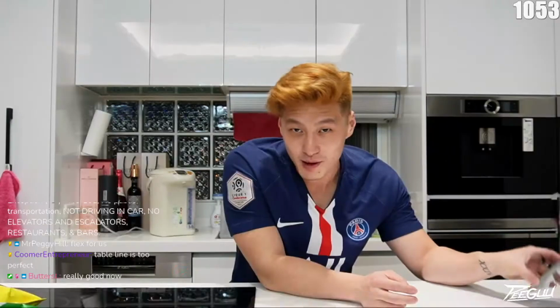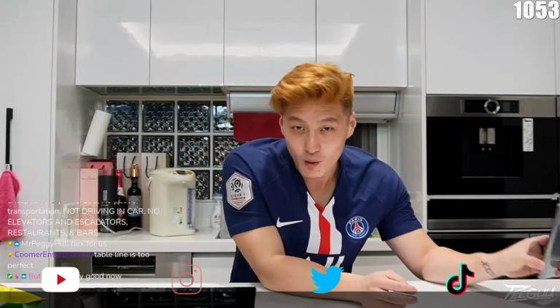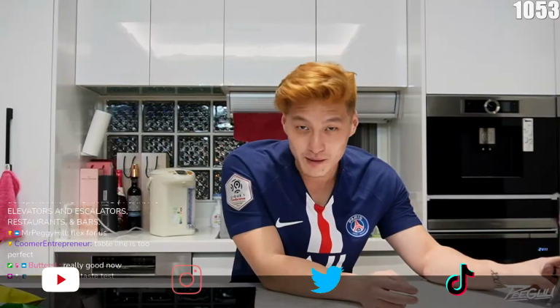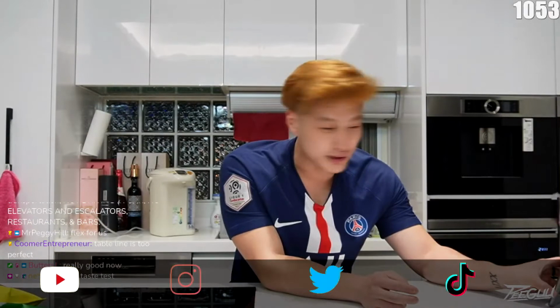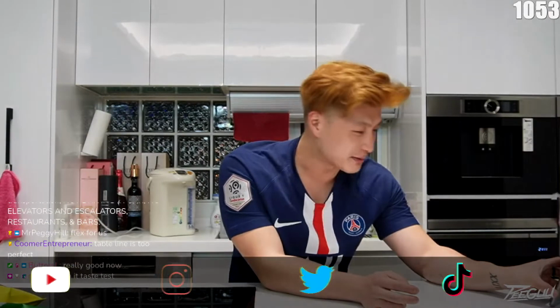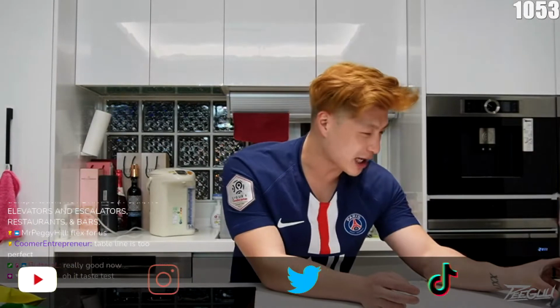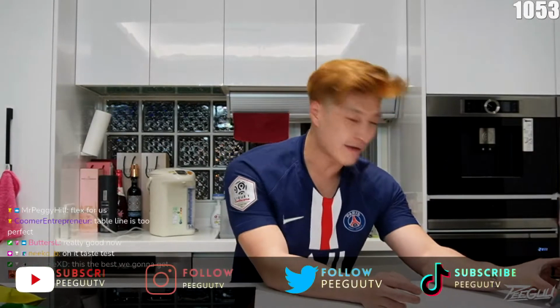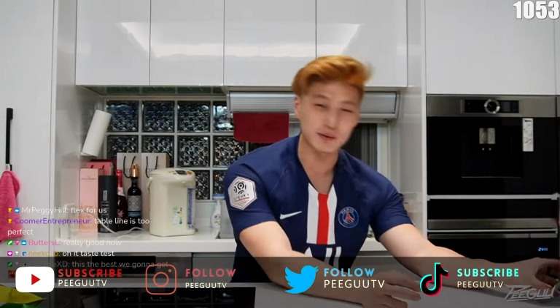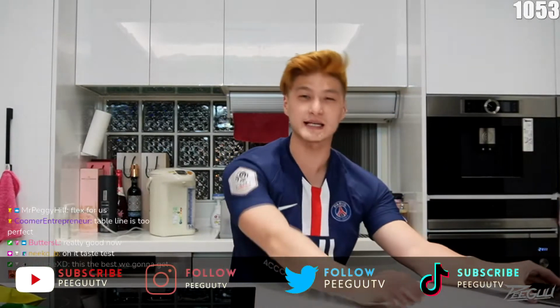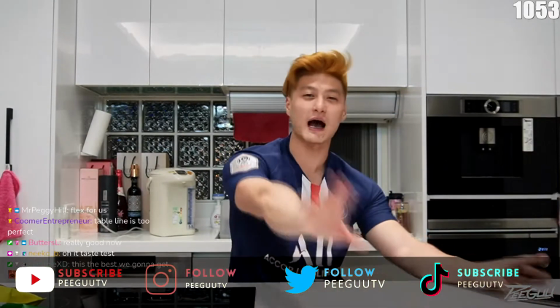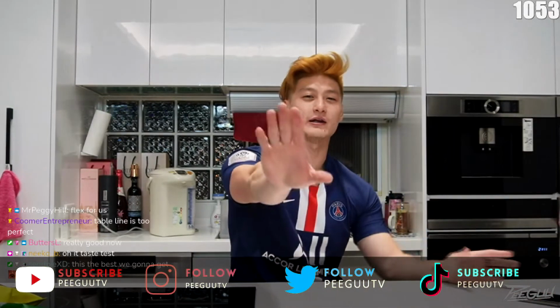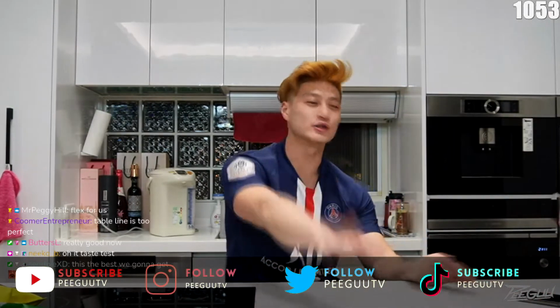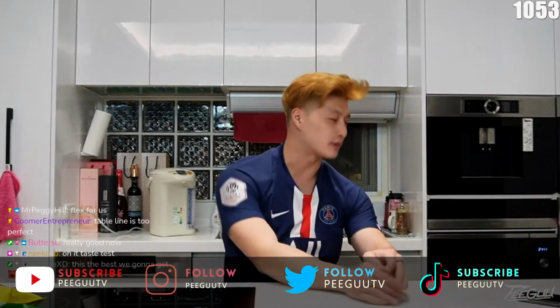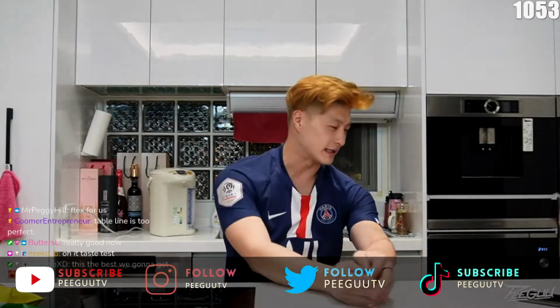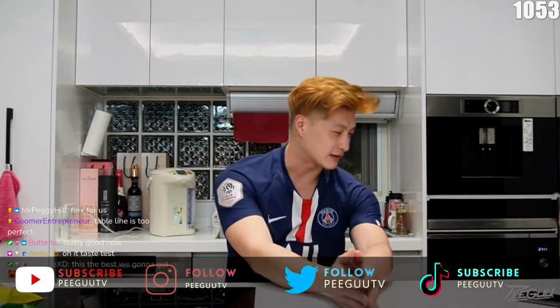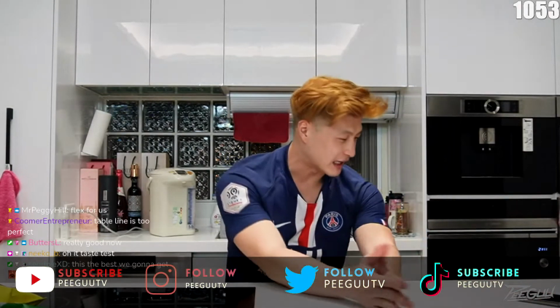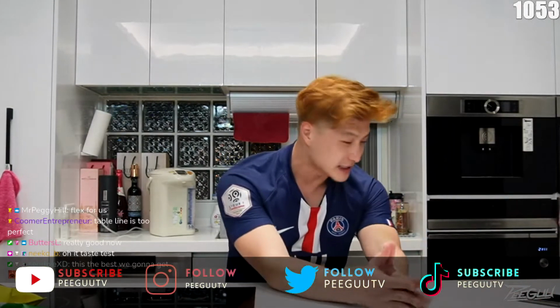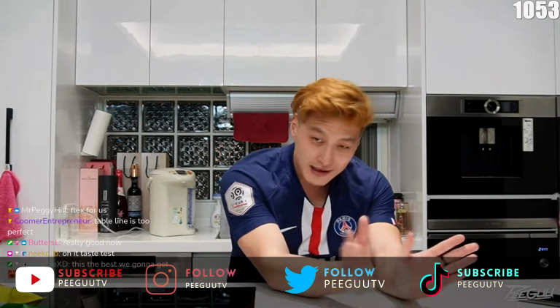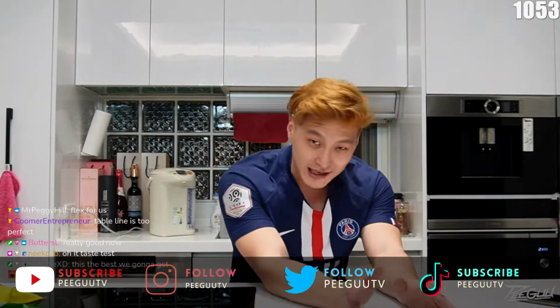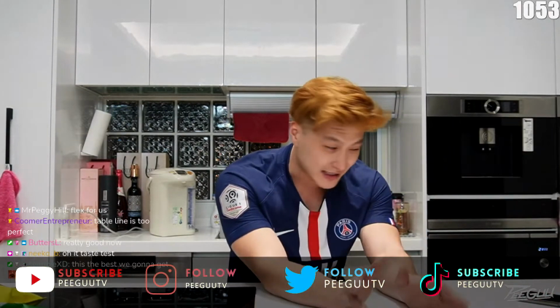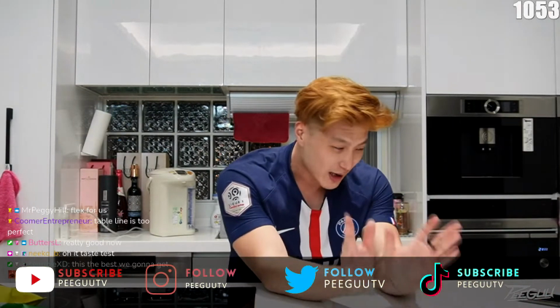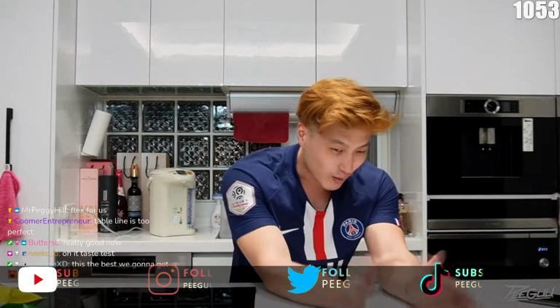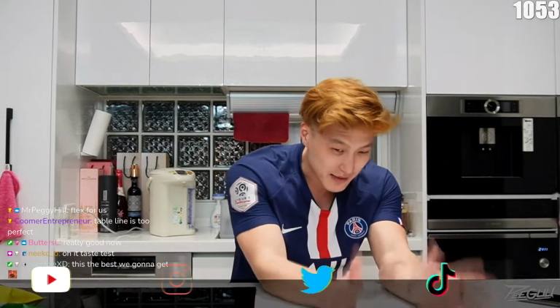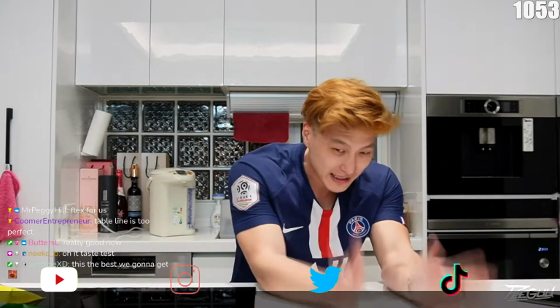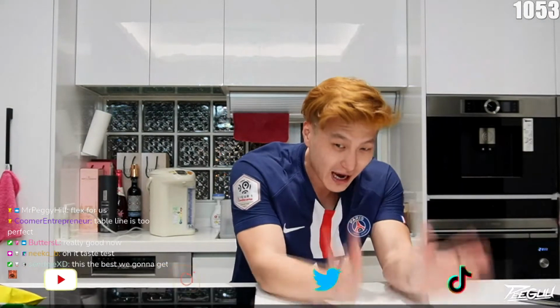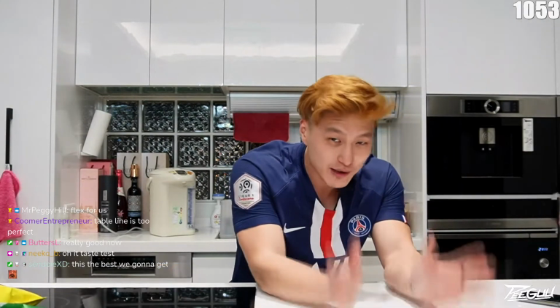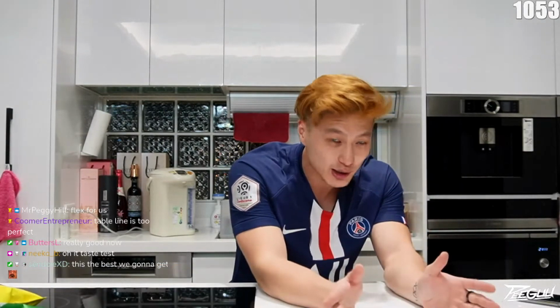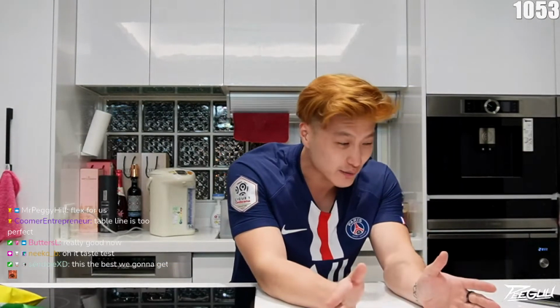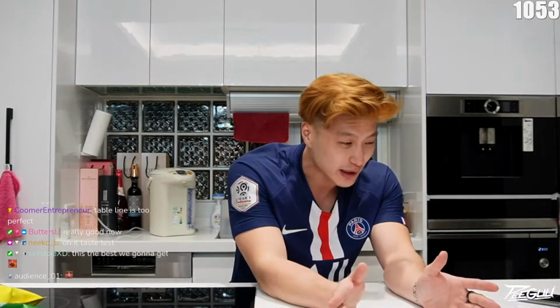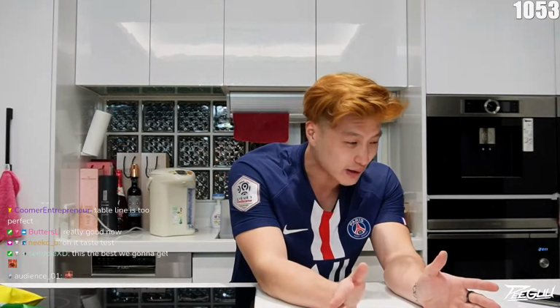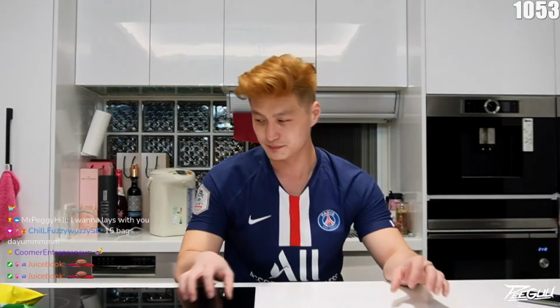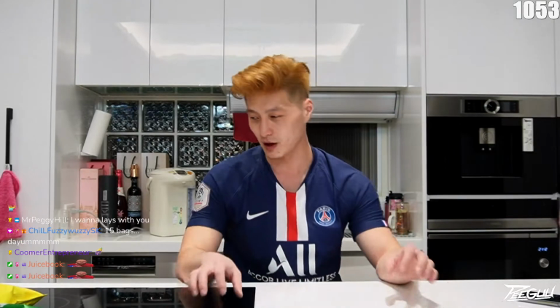What up YouTube chat? Everybody say hi to YouTube right now. Guys, we're making a YouTube video.